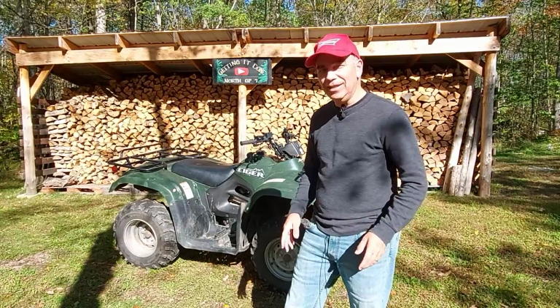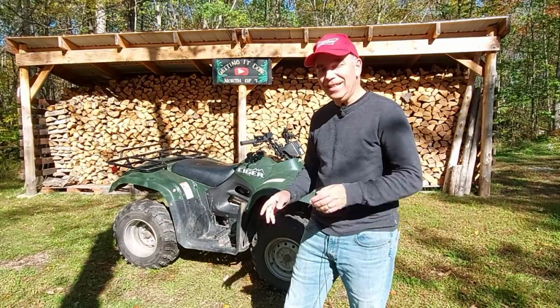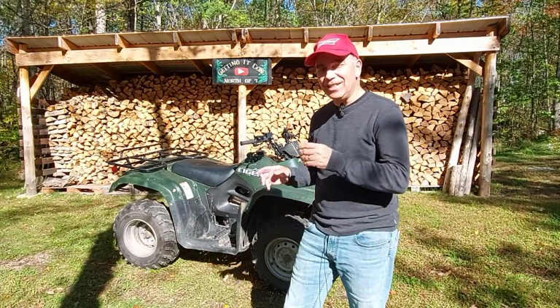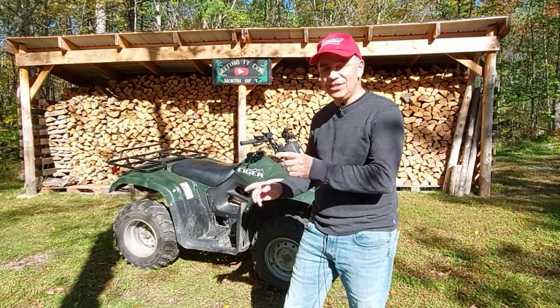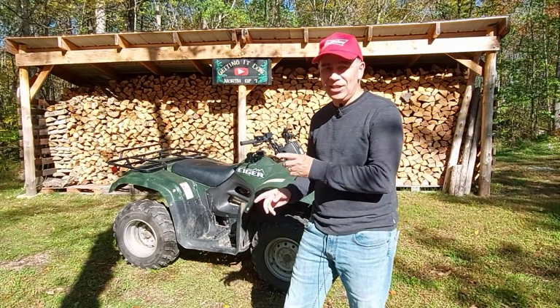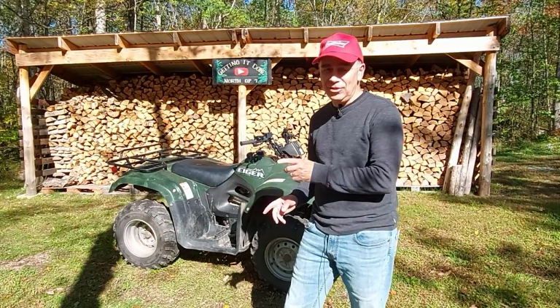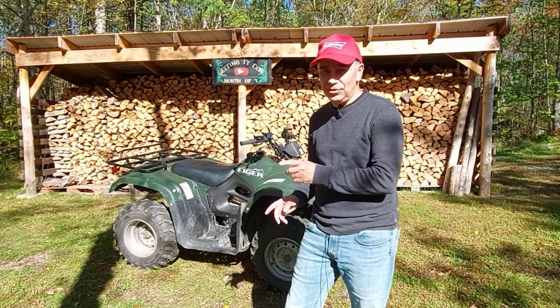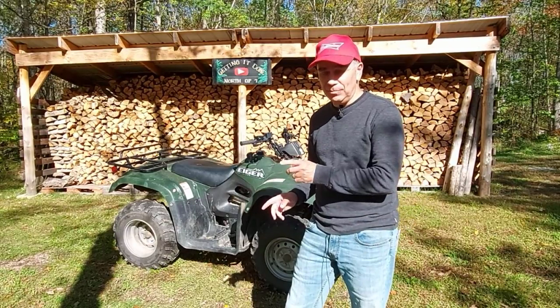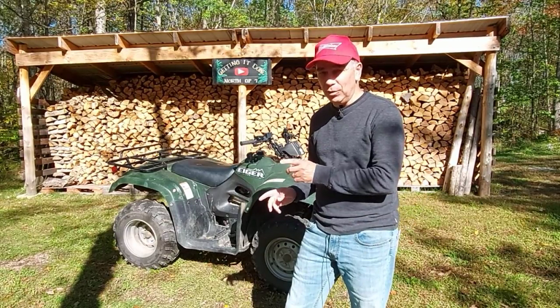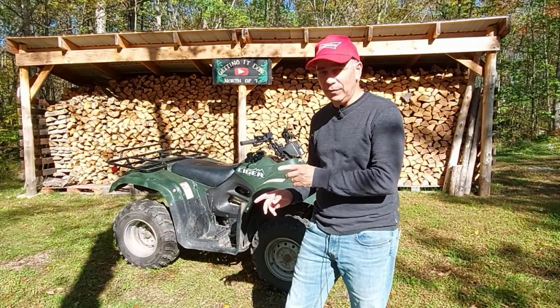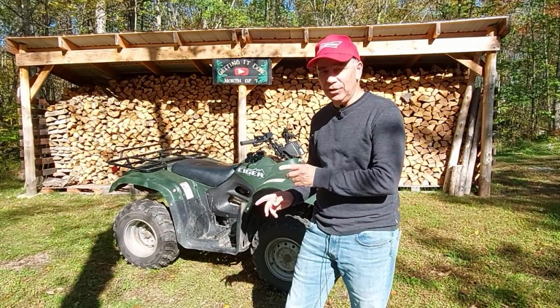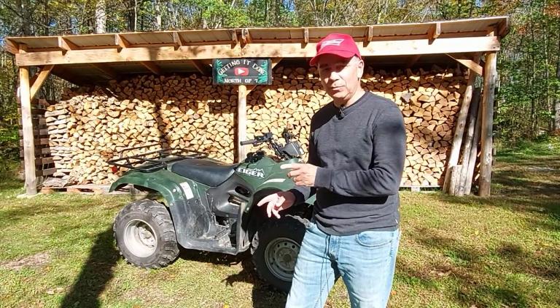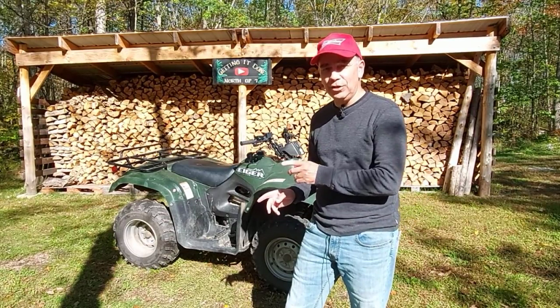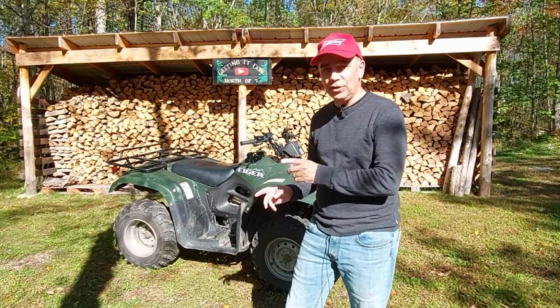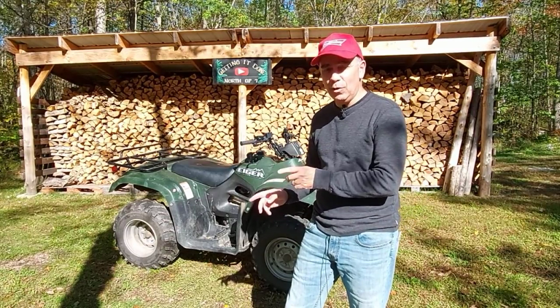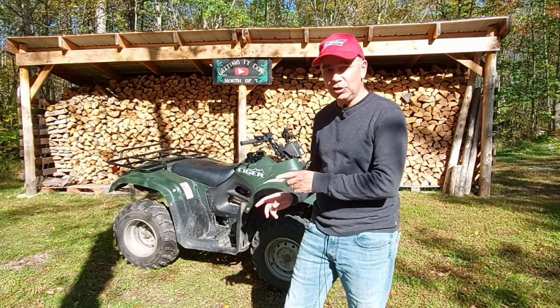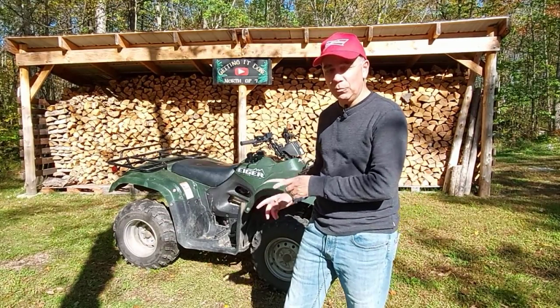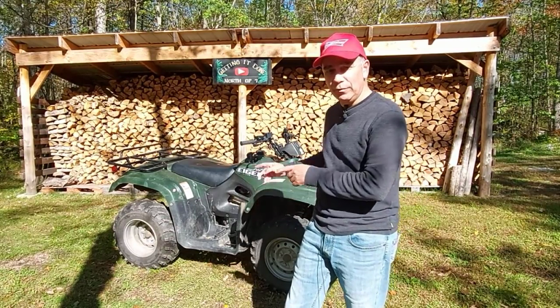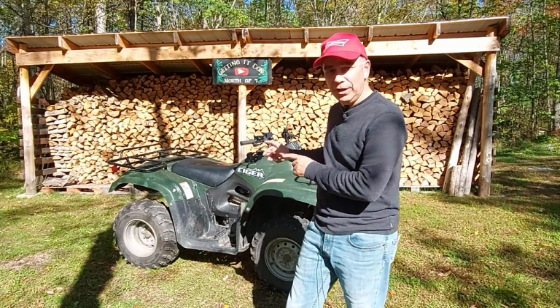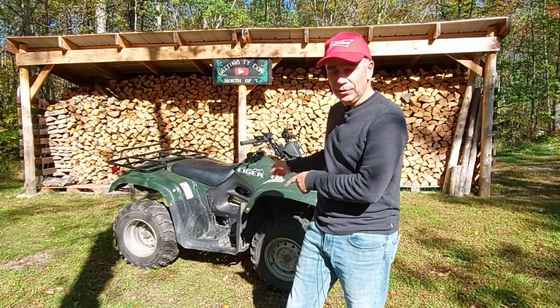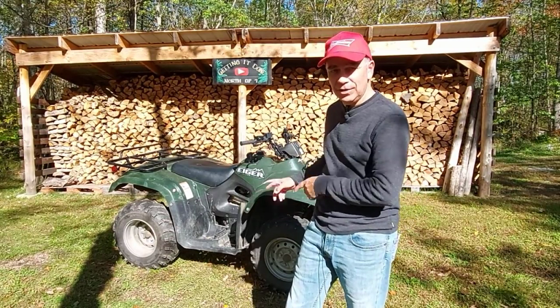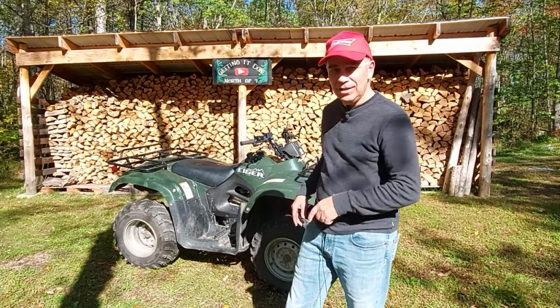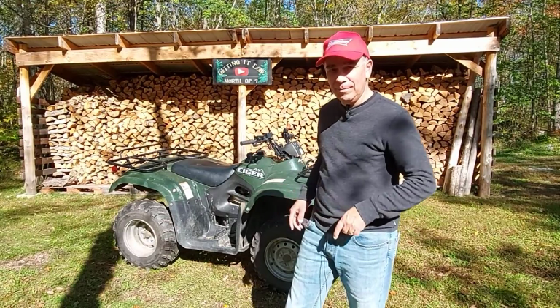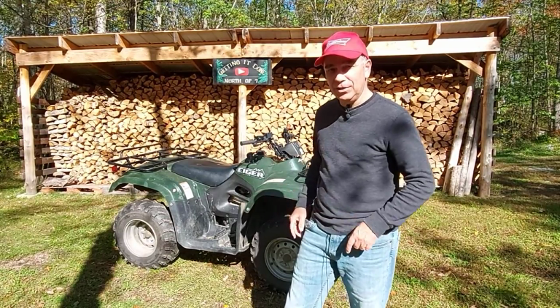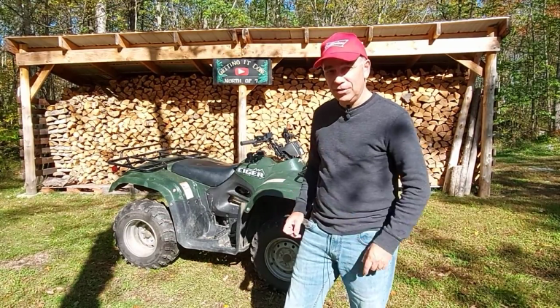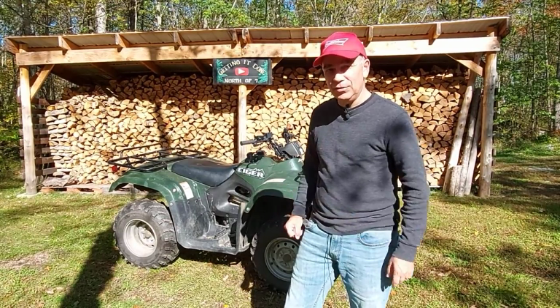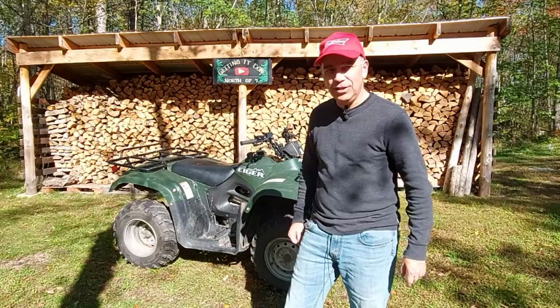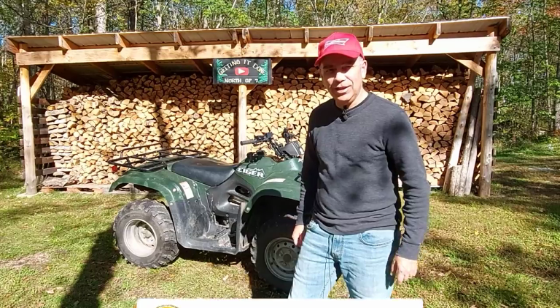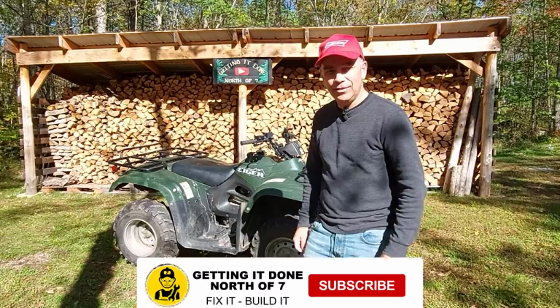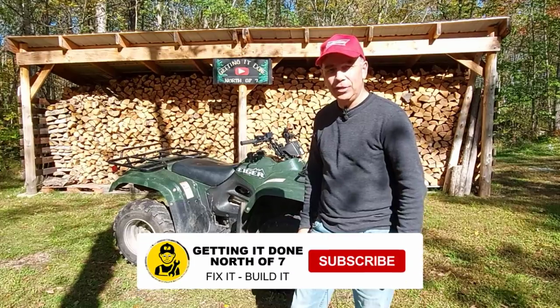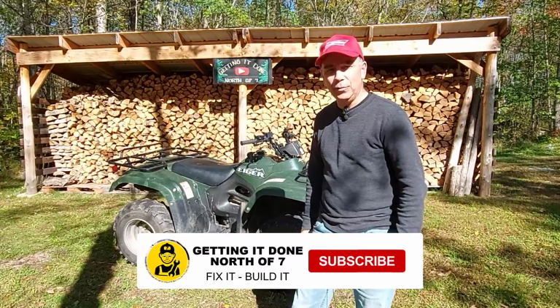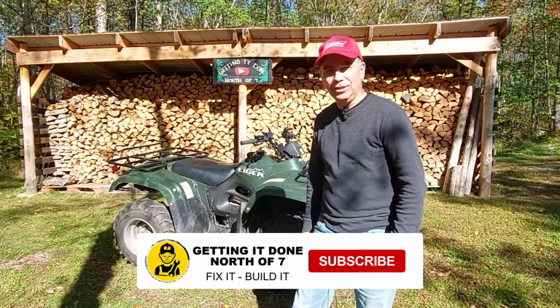Now you're going to meet Smiley — he's going to send you to some more videos where you can watch more about the Suzuki Eiger. Thanks for watching.